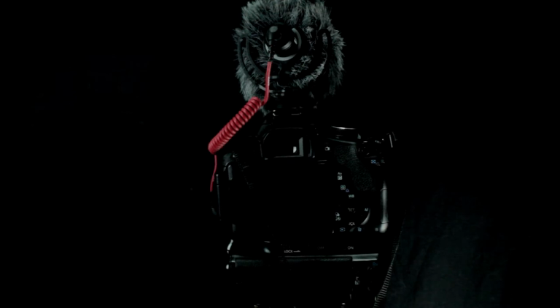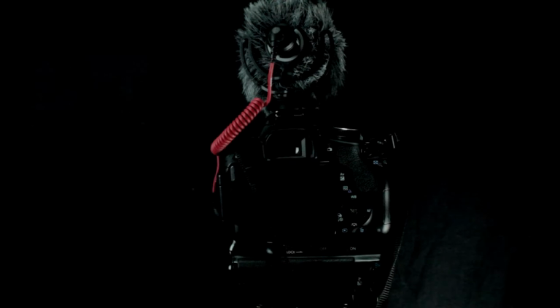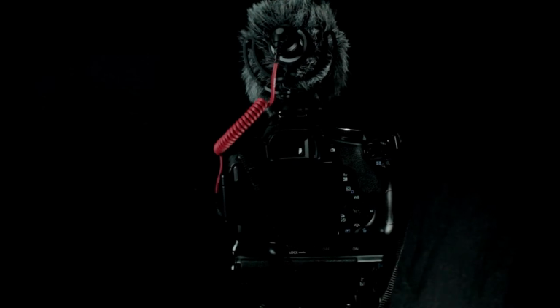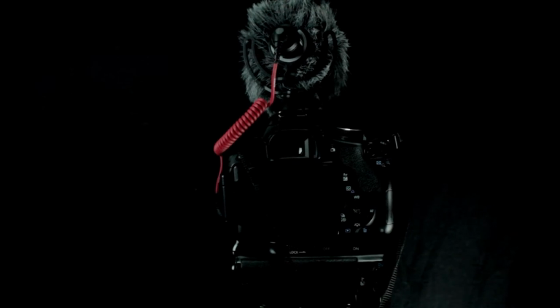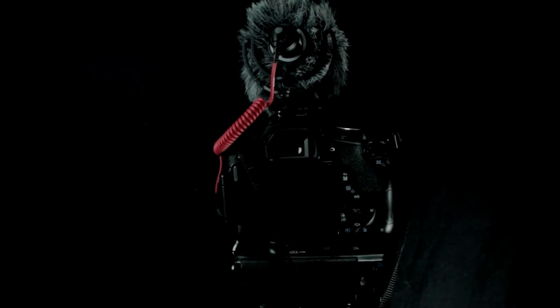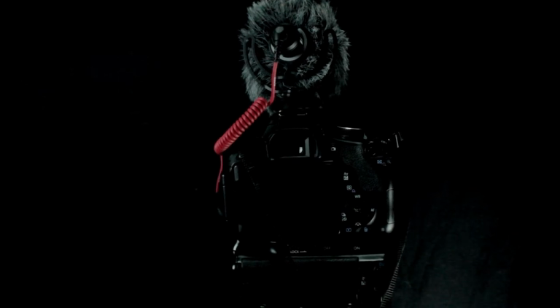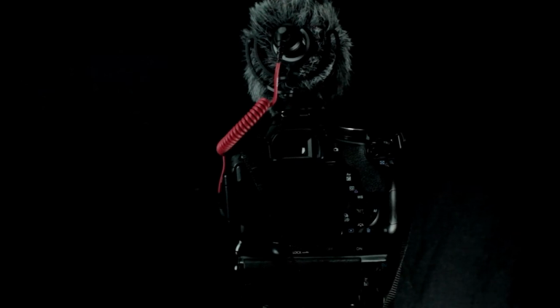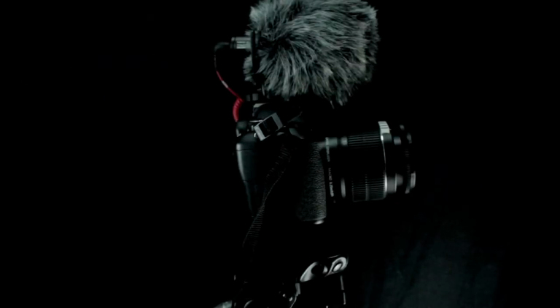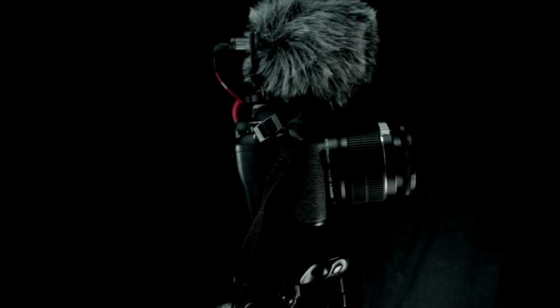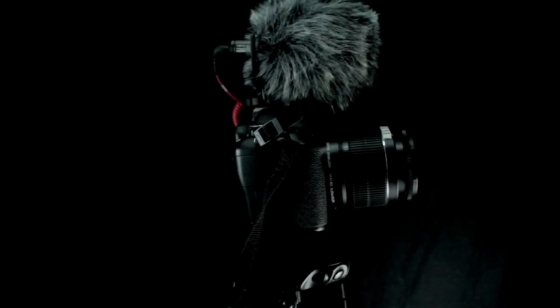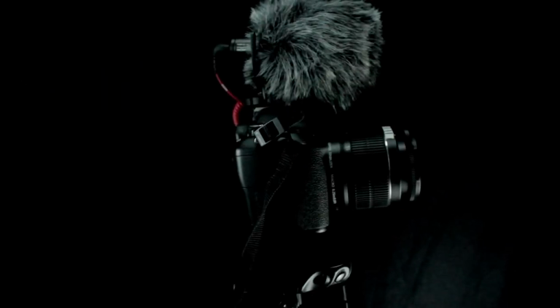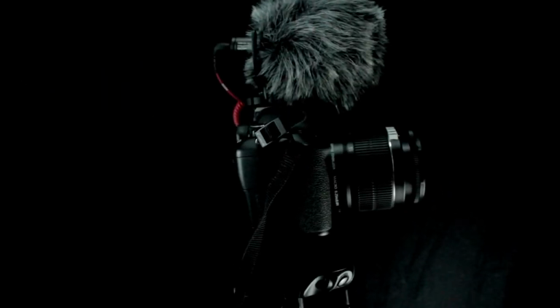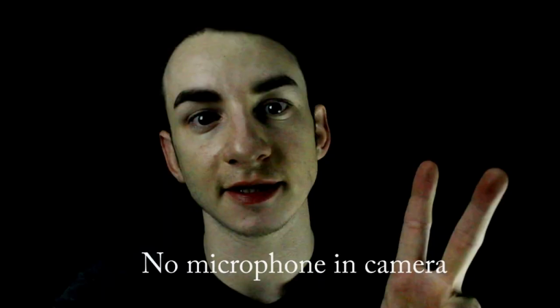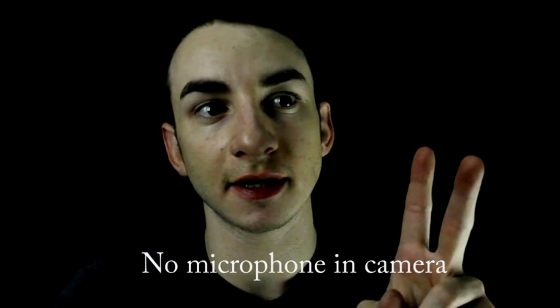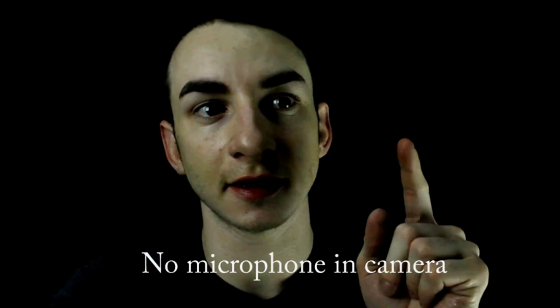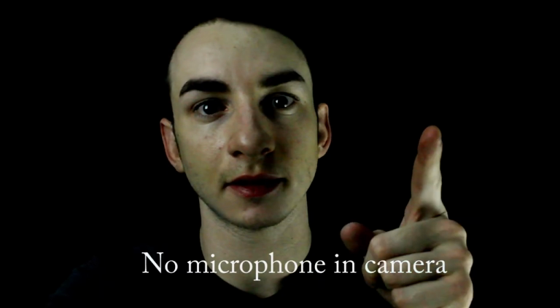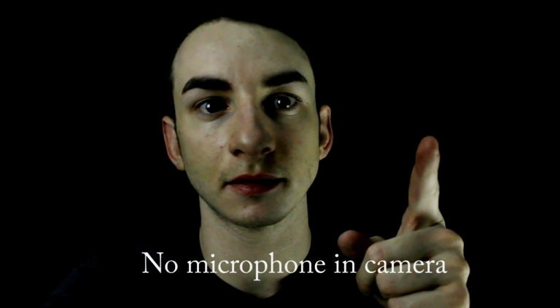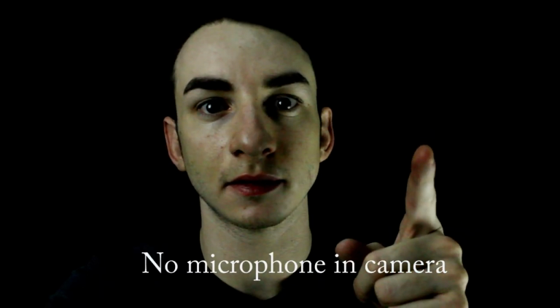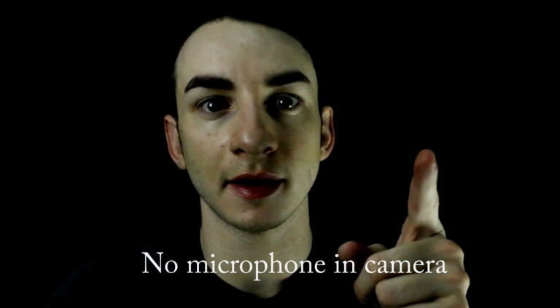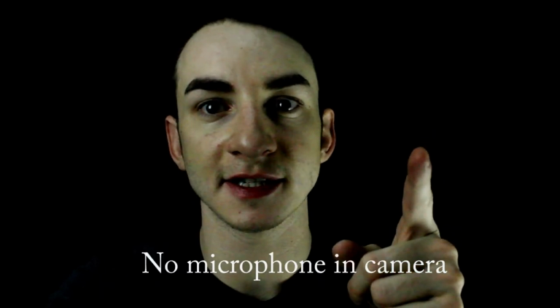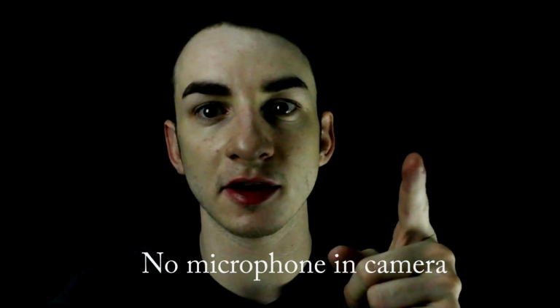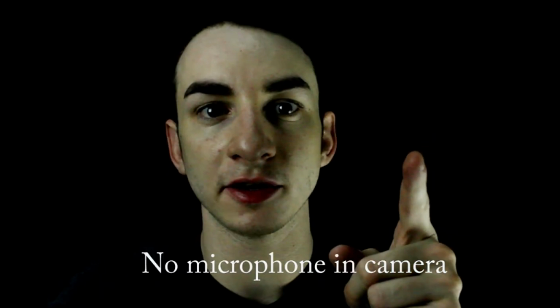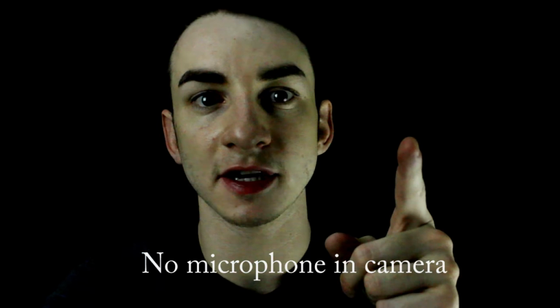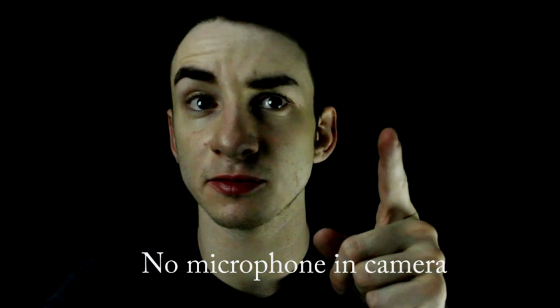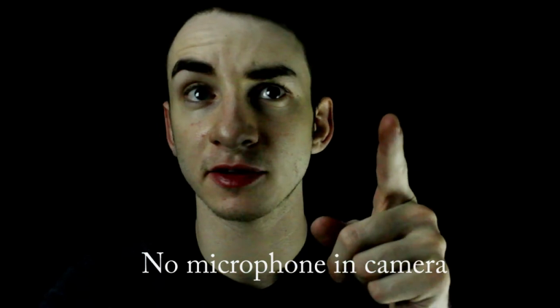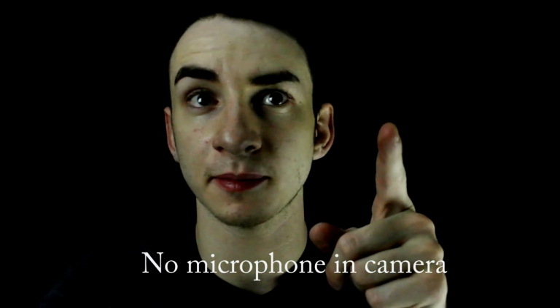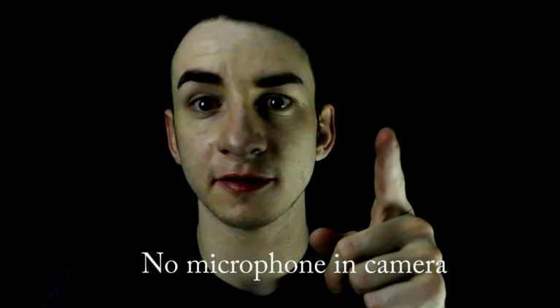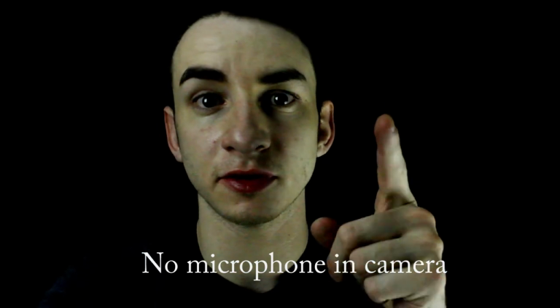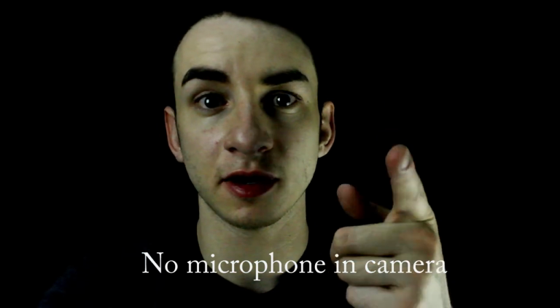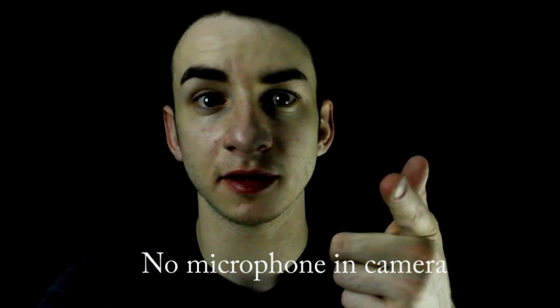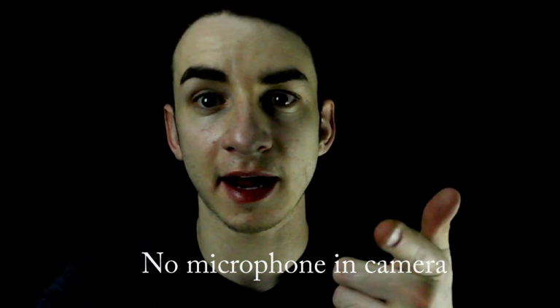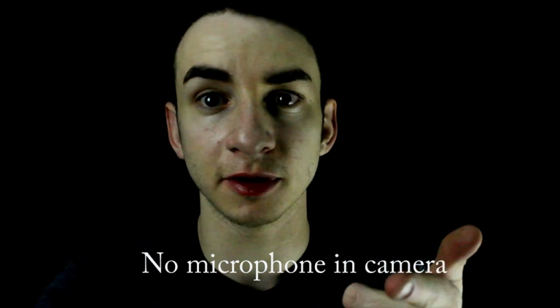And here's an actual audio test of how it sounds. This is how the audio sounds without the microphone on the camera.